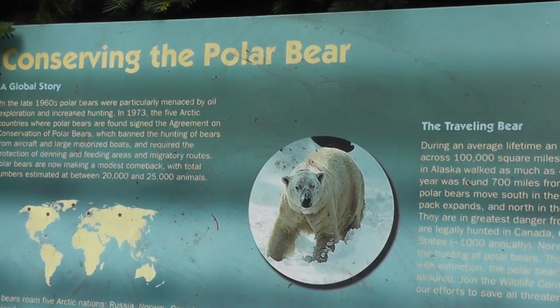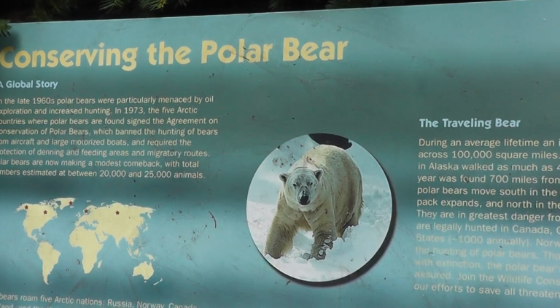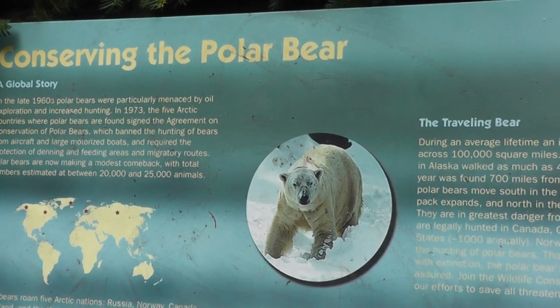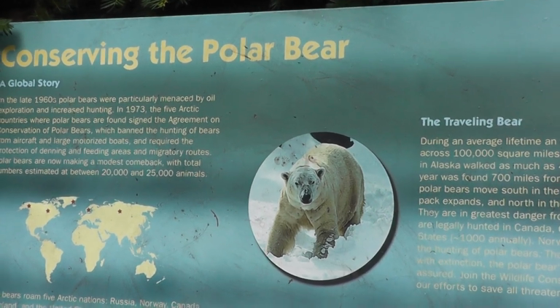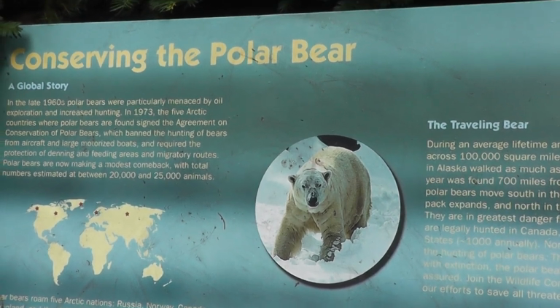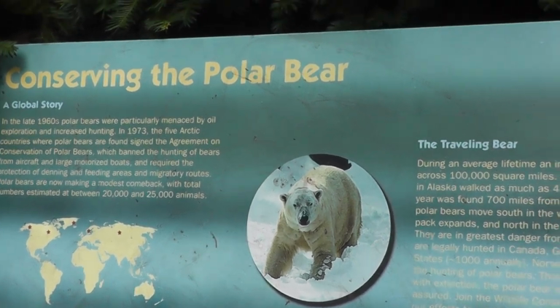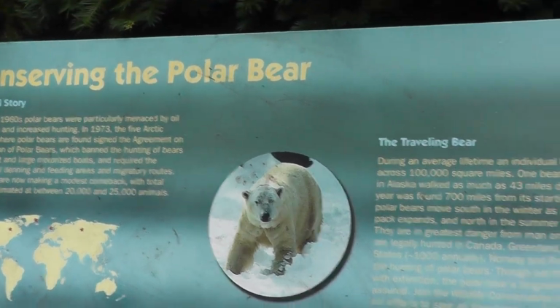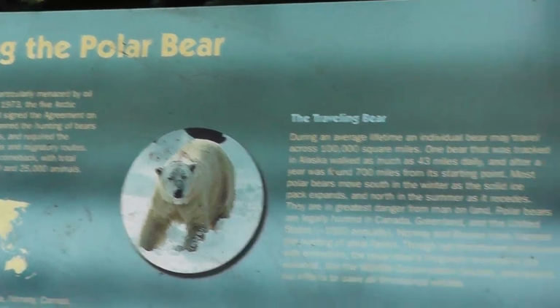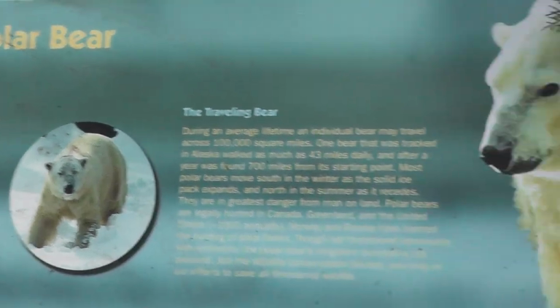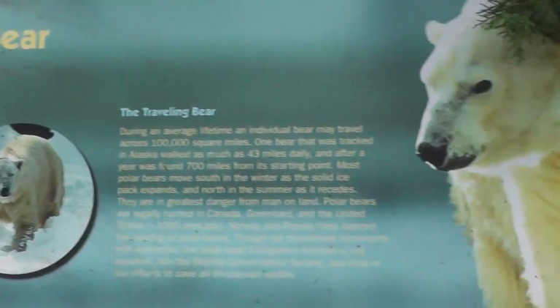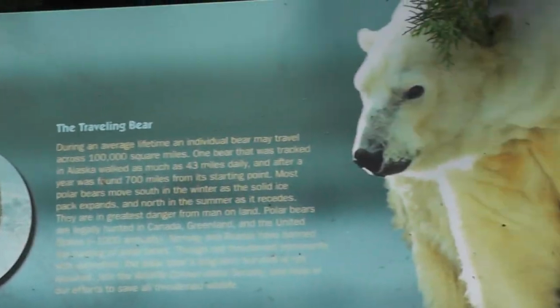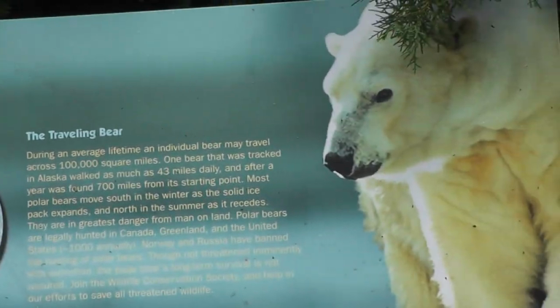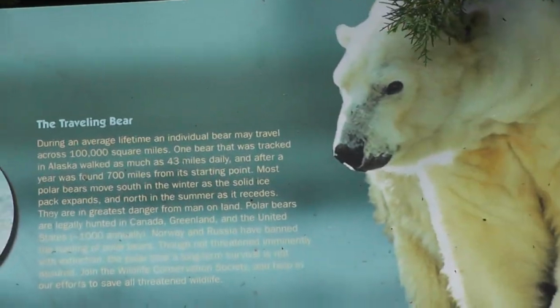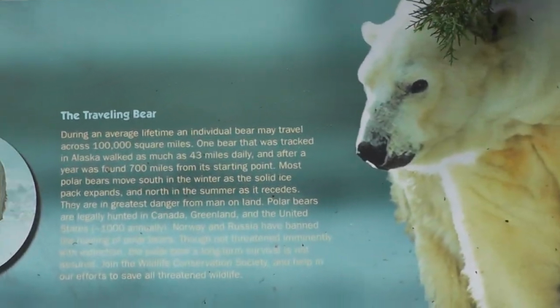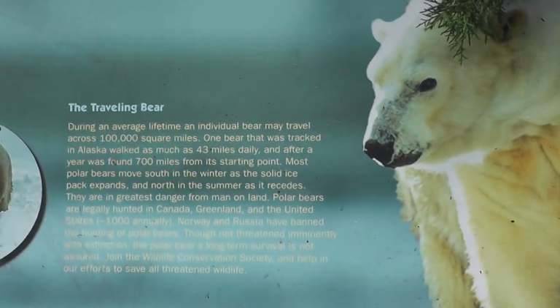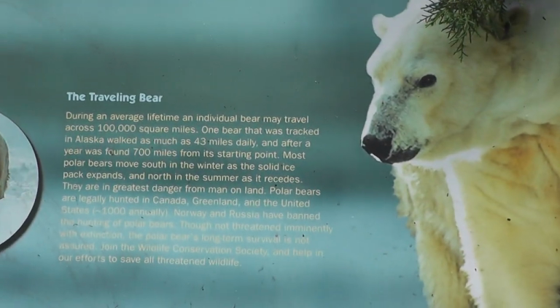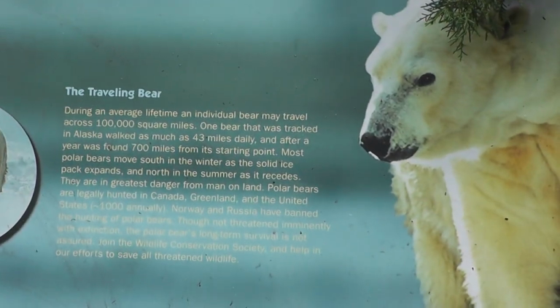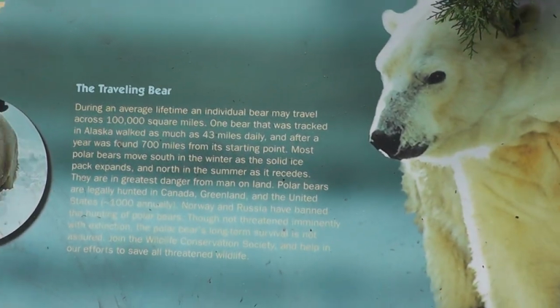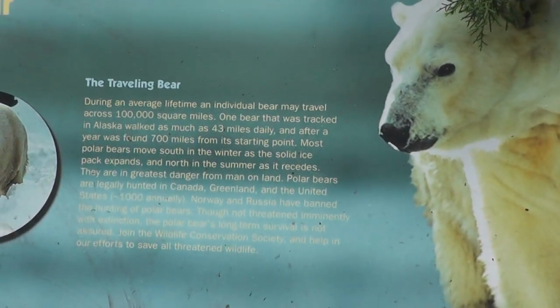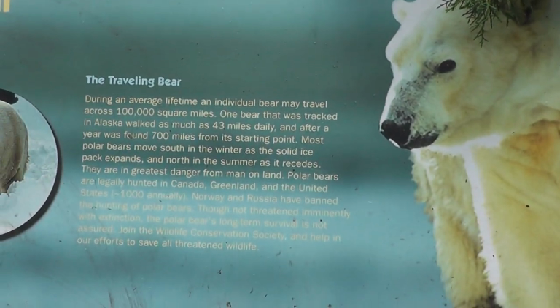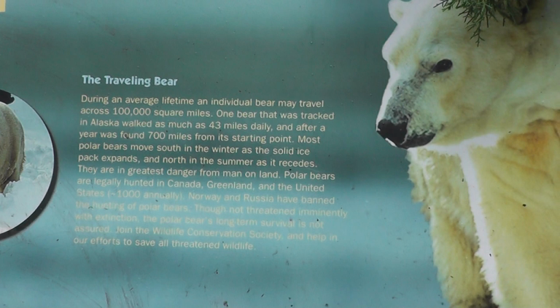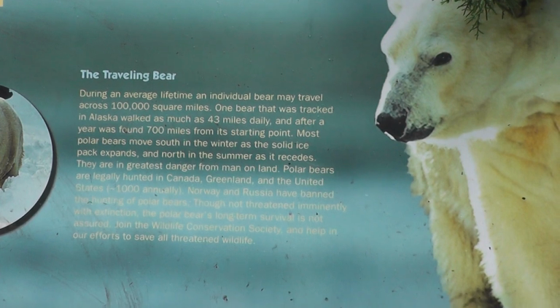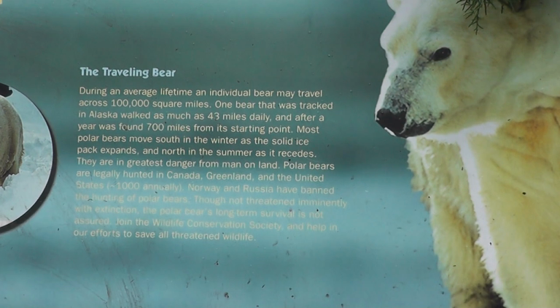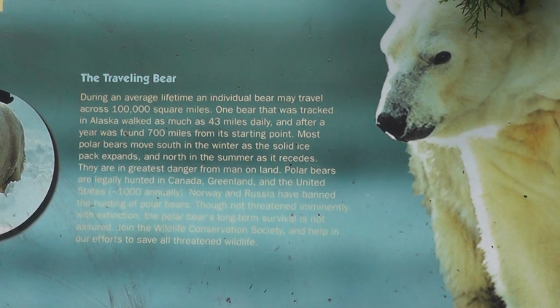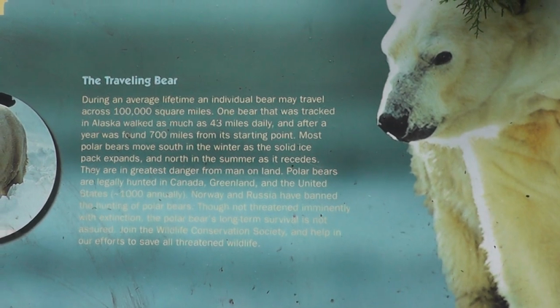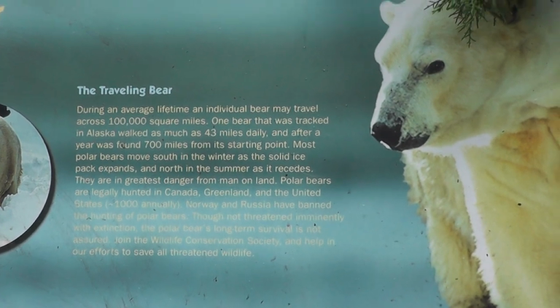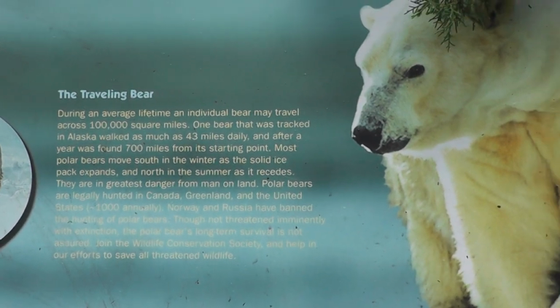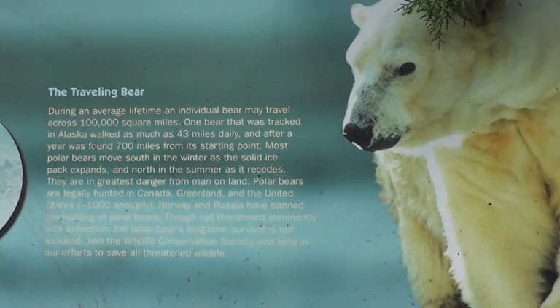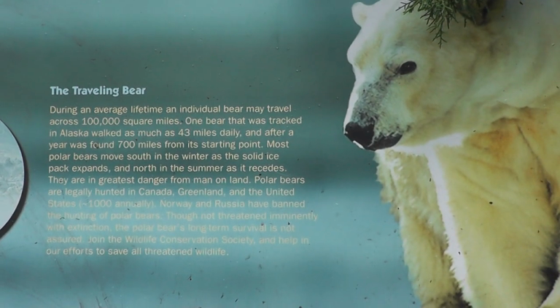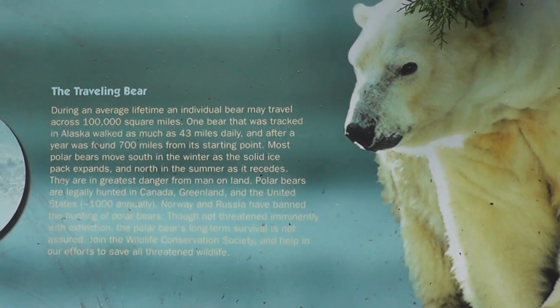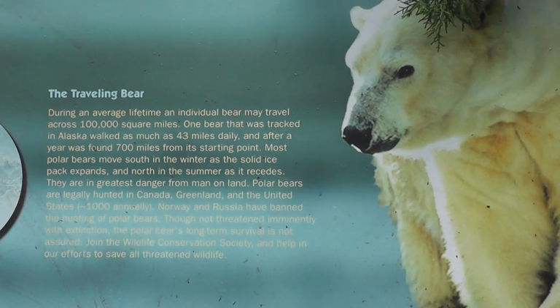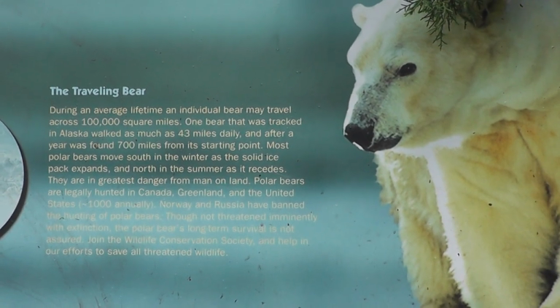Alright, here we are at the Polar Bear exhibit. Let's pause for some information here on location at the Brown Zoo.